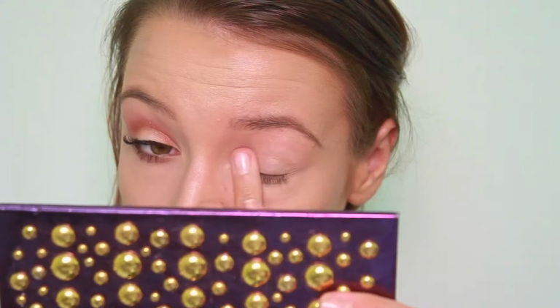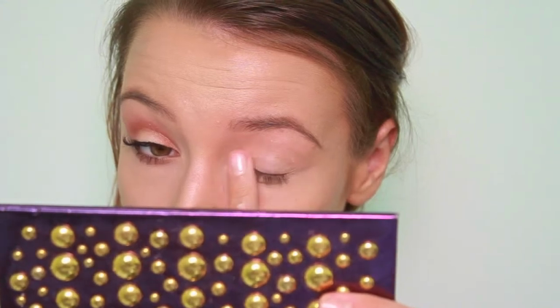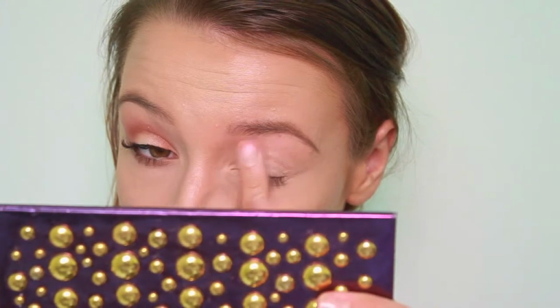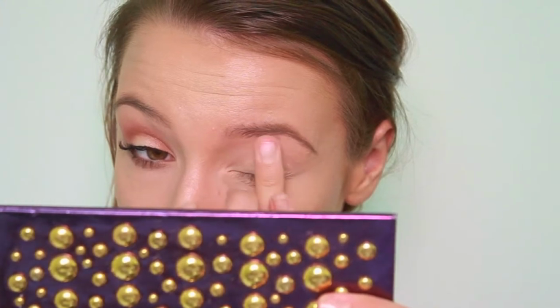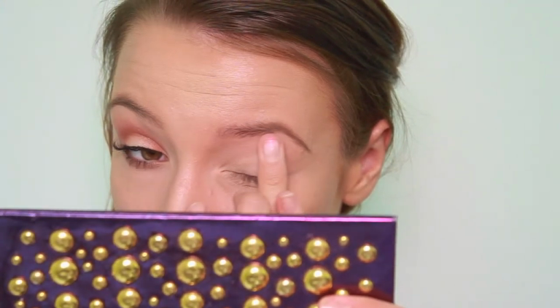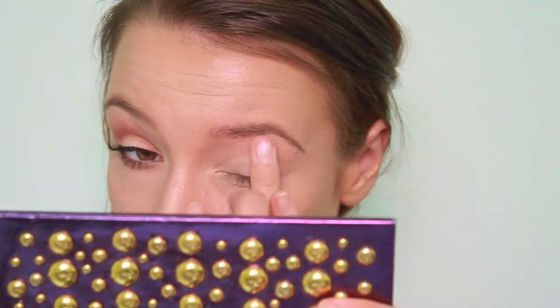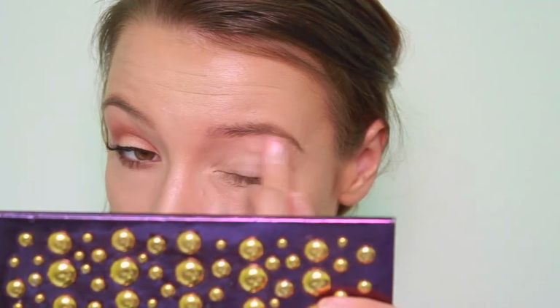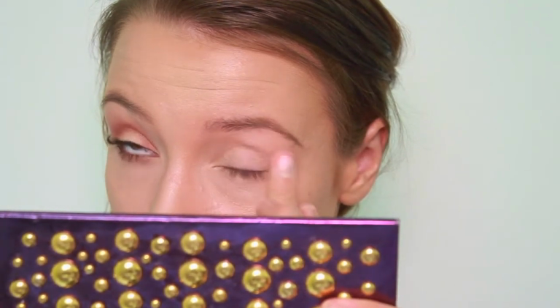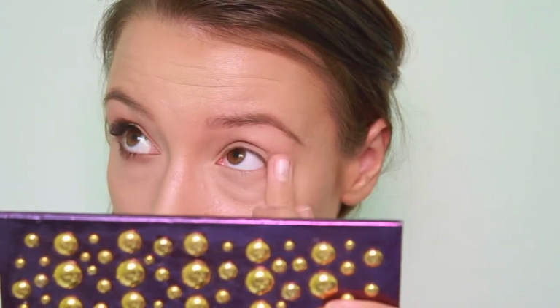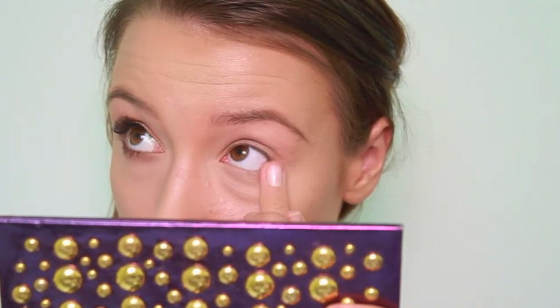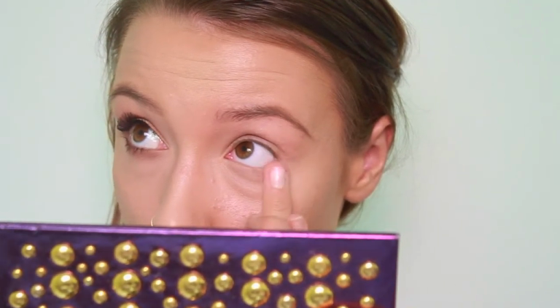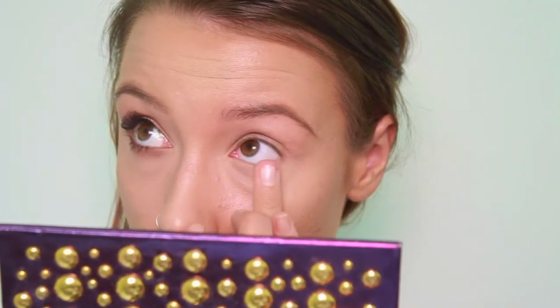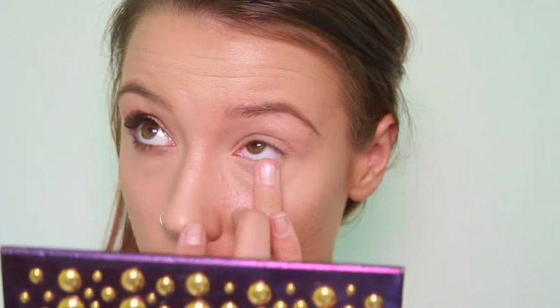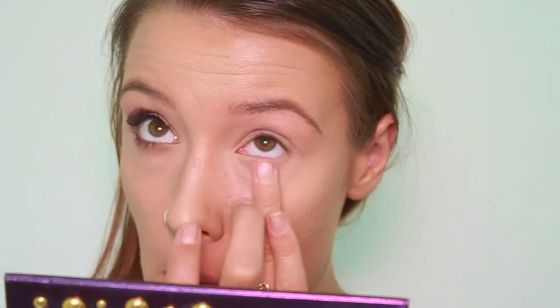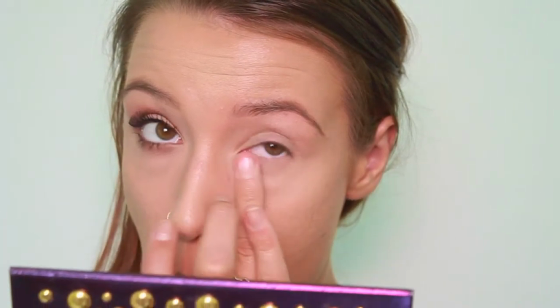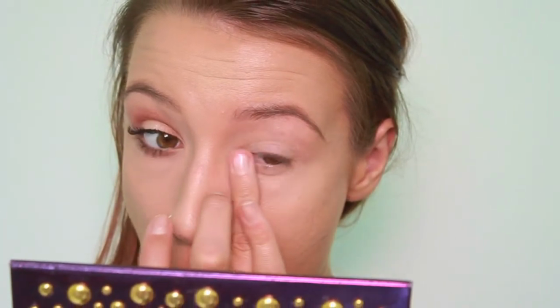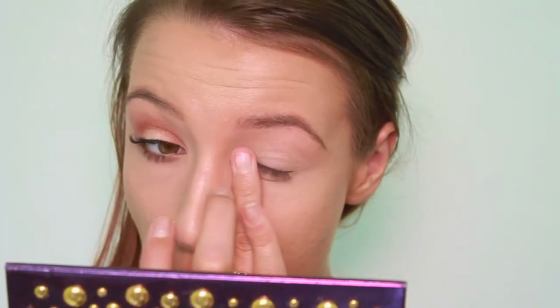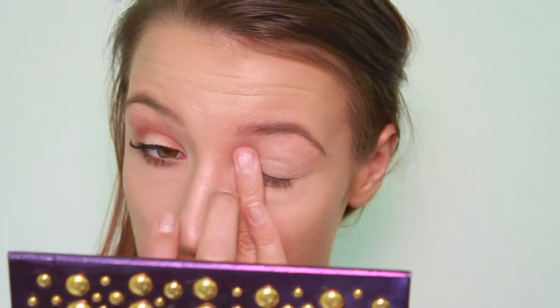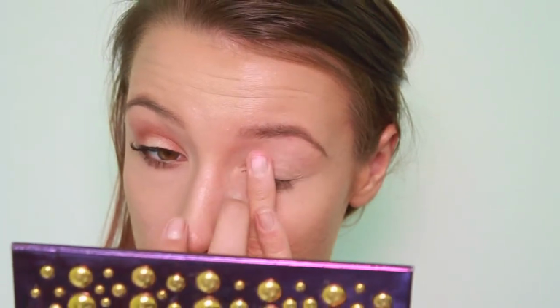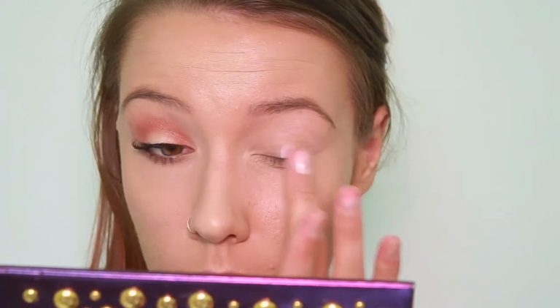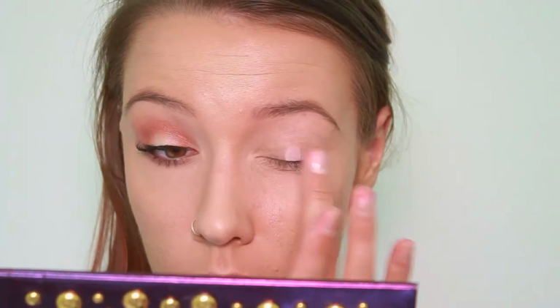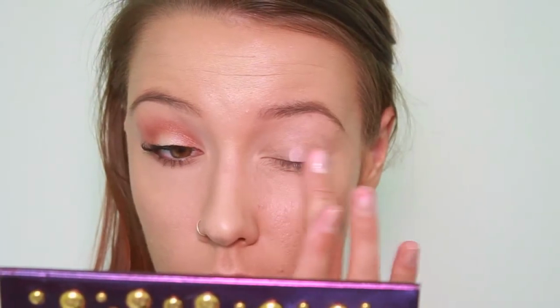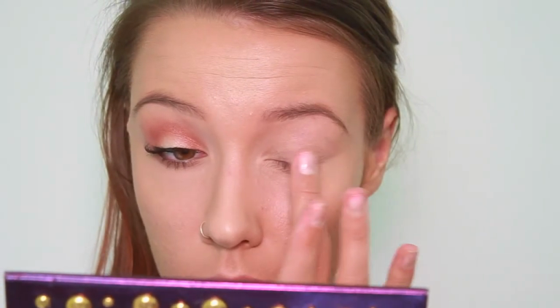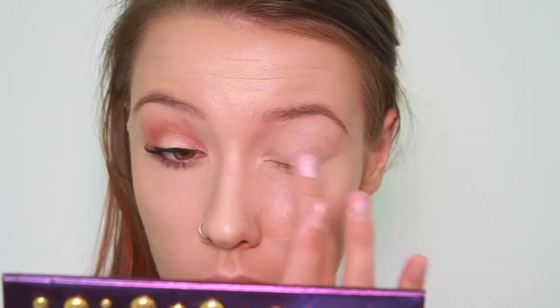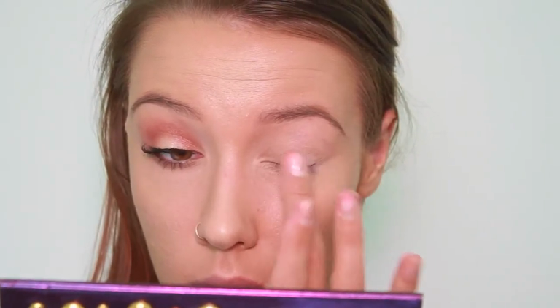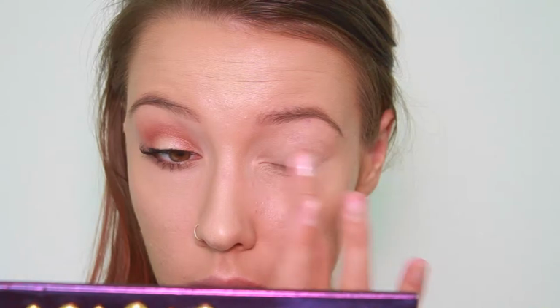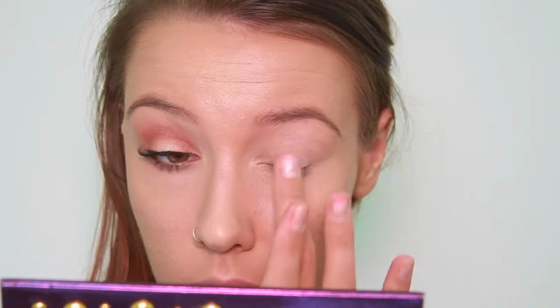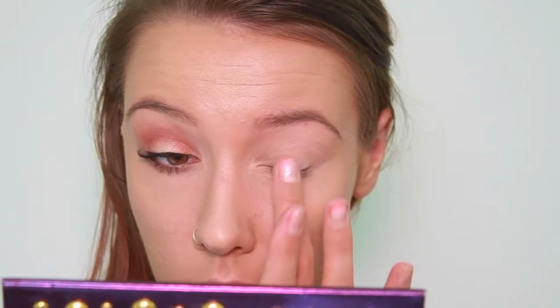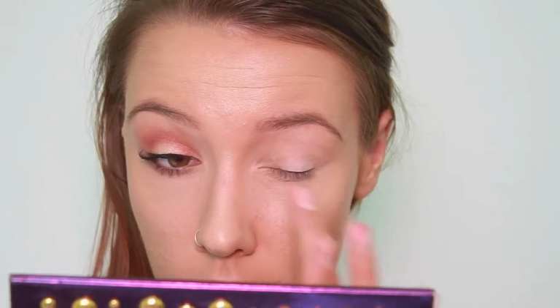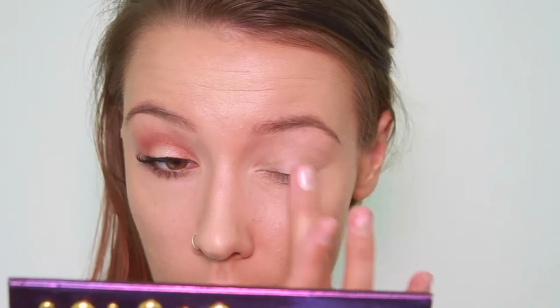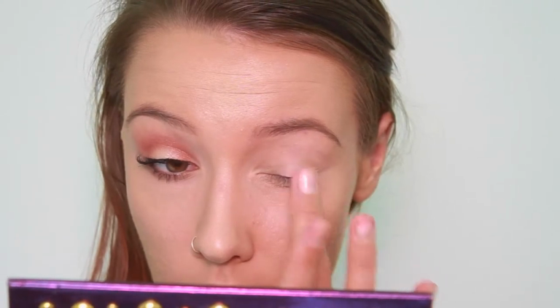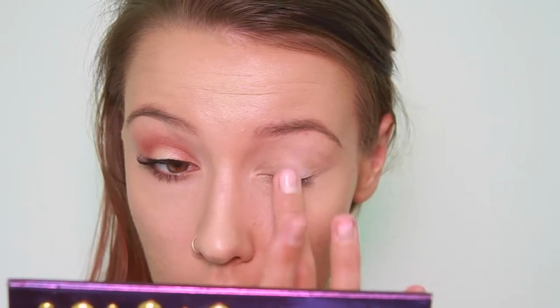Starting with the primer, the Too Faced Shadow Insurance, all over the lid and right under the lash line as well. I'm going to take a light cream shadow just on the middle of the lid to kind of claim that space as a lighter color.